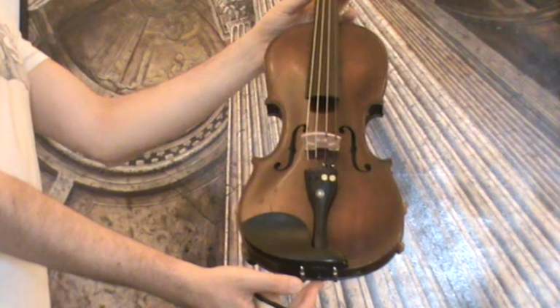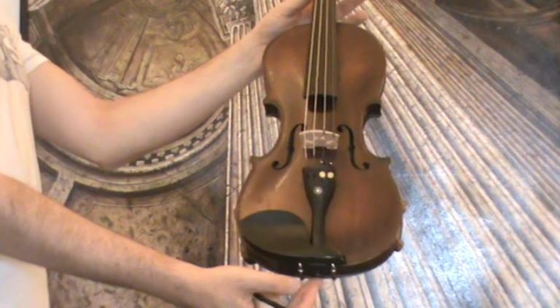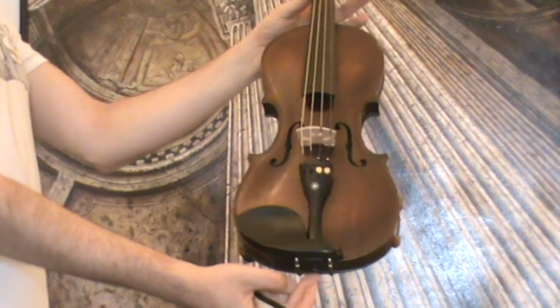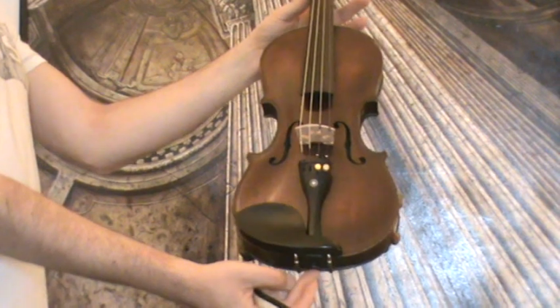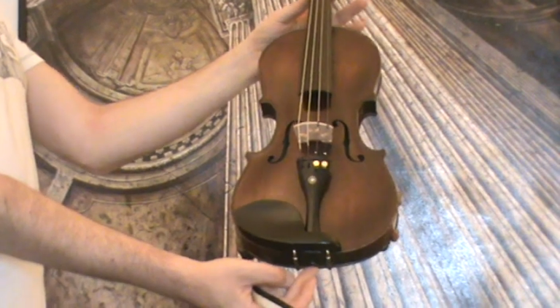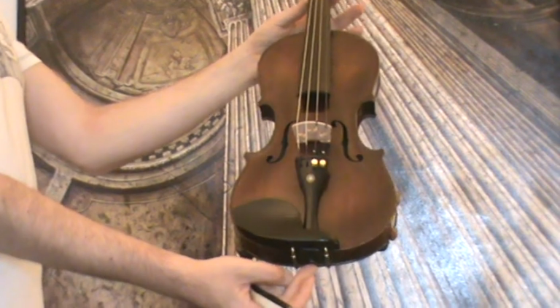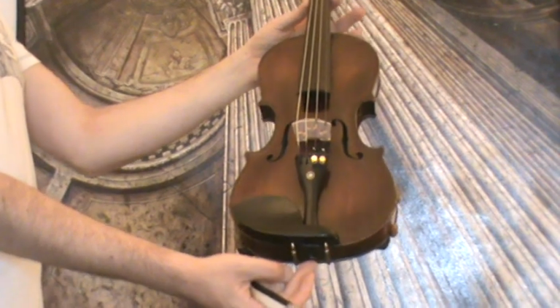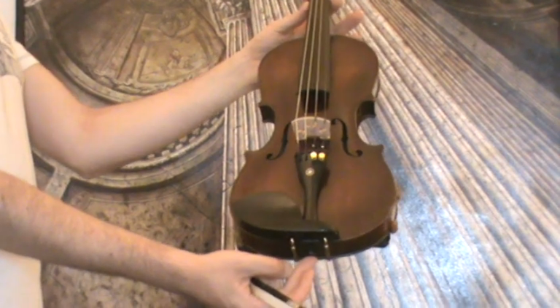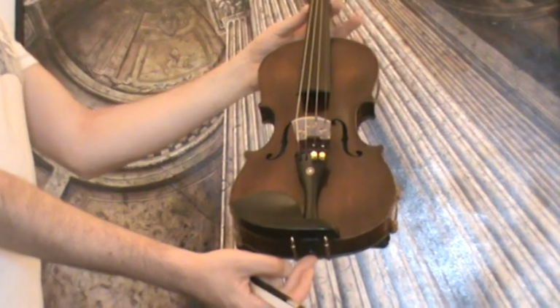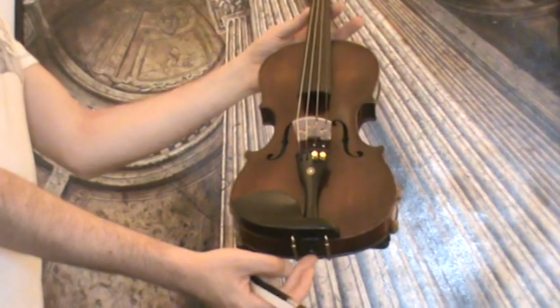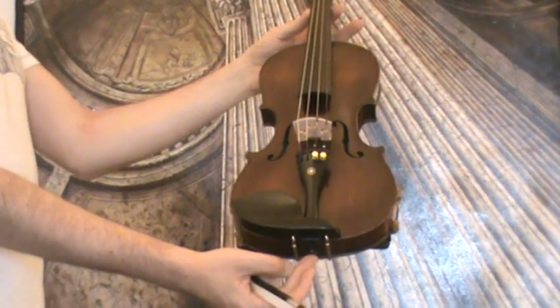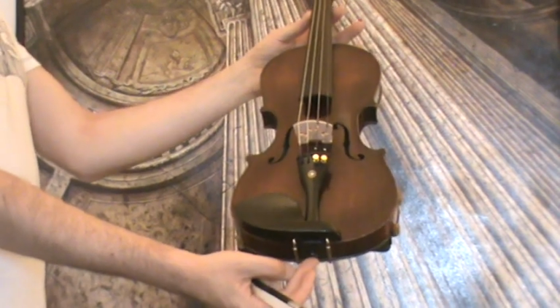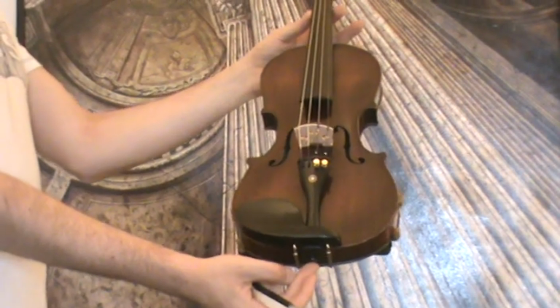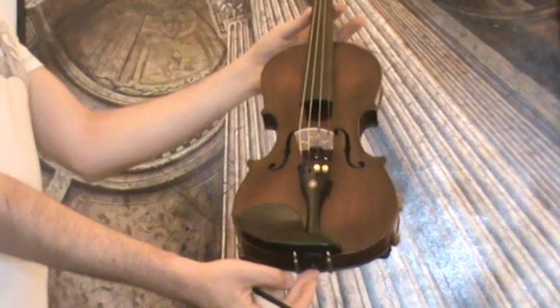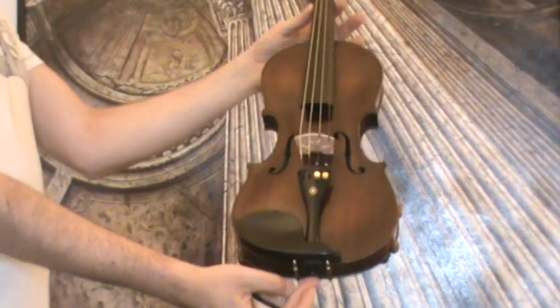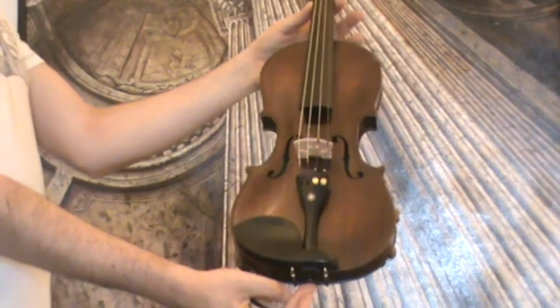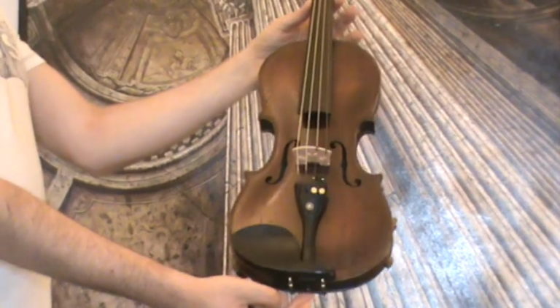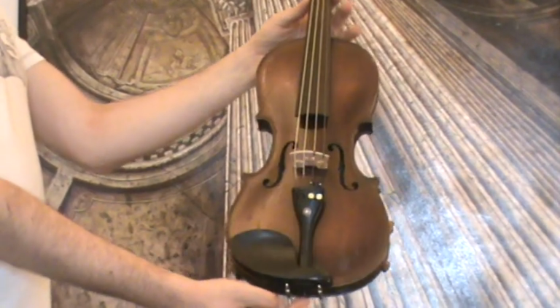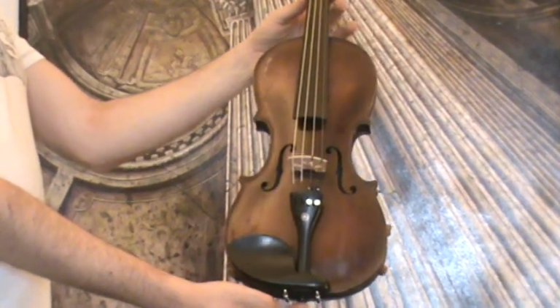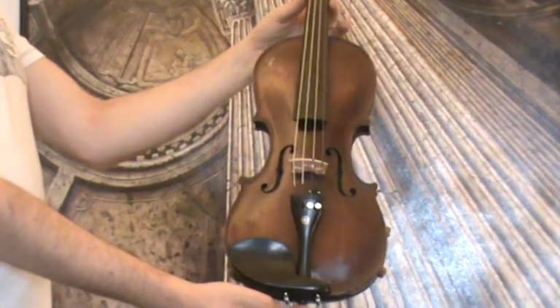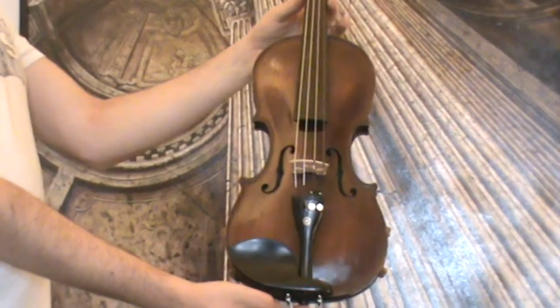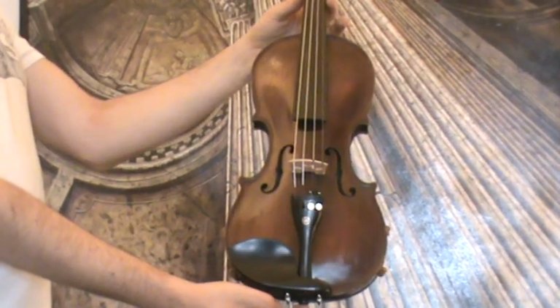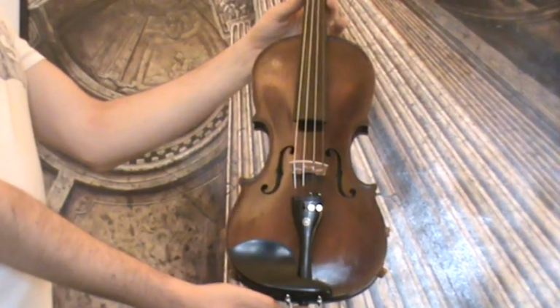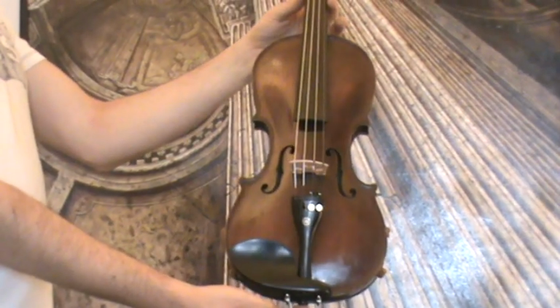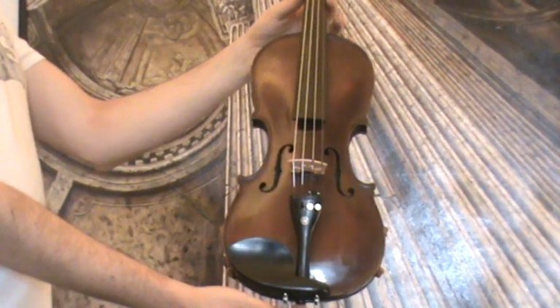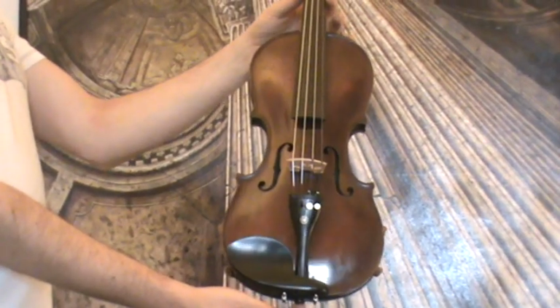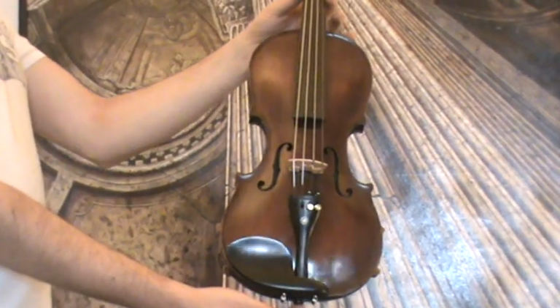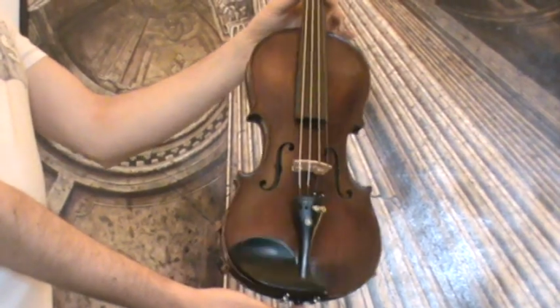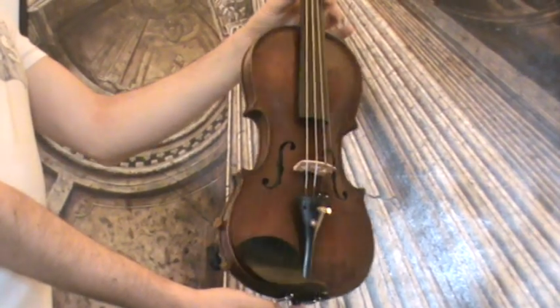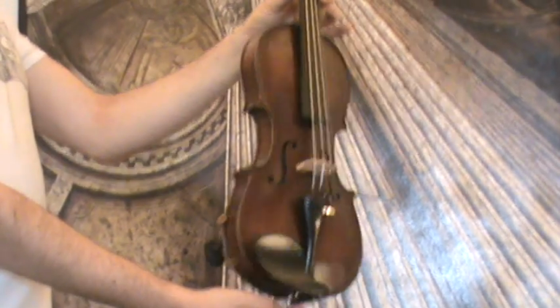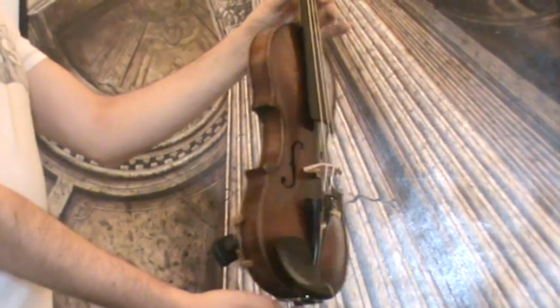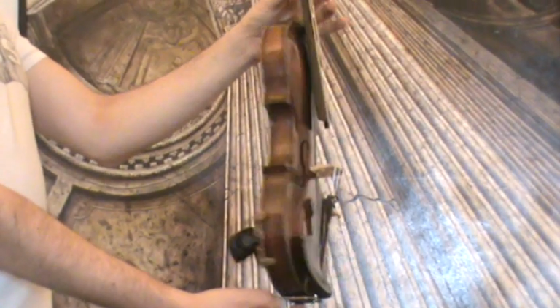Beautiful old German violin, presumably around 1930s.